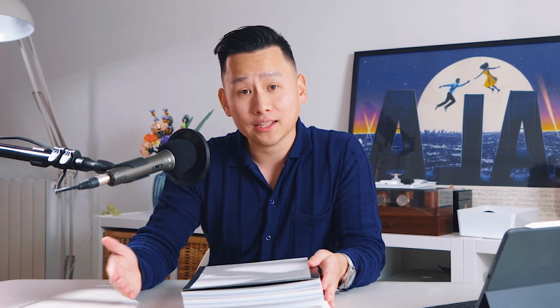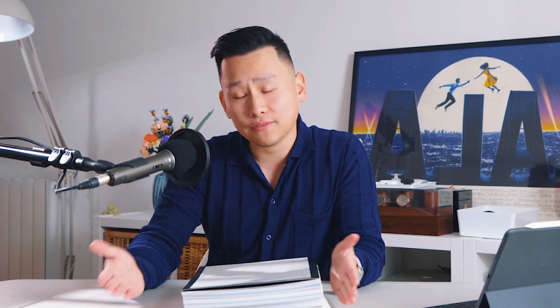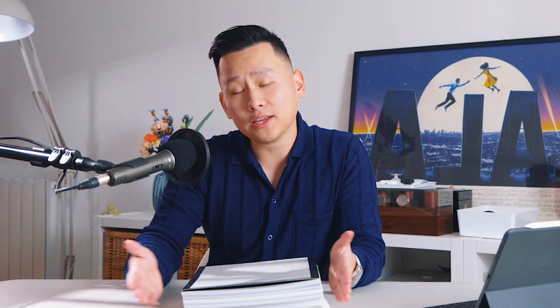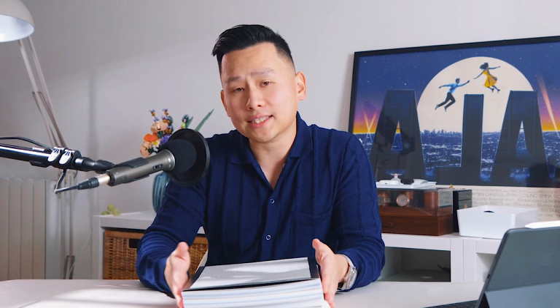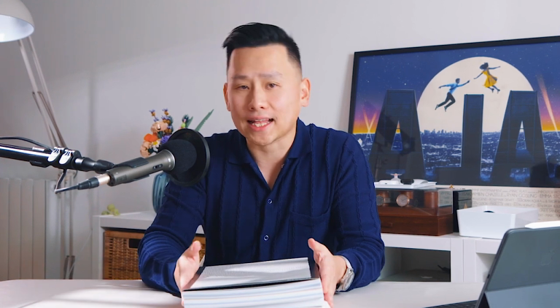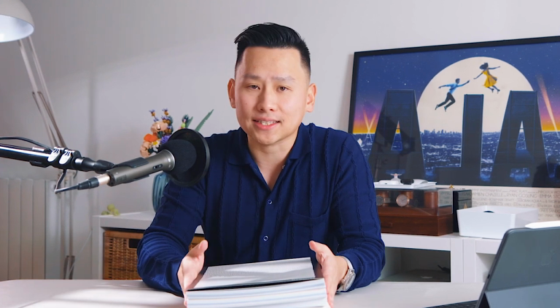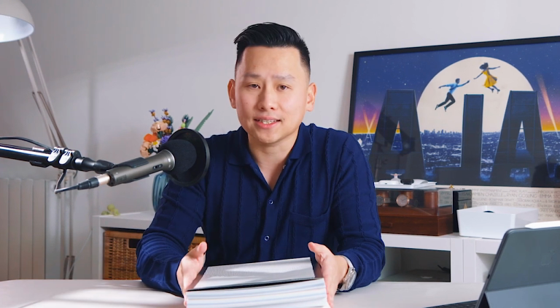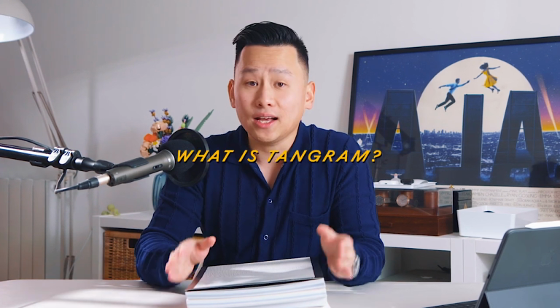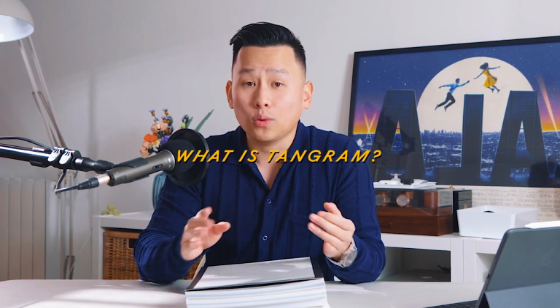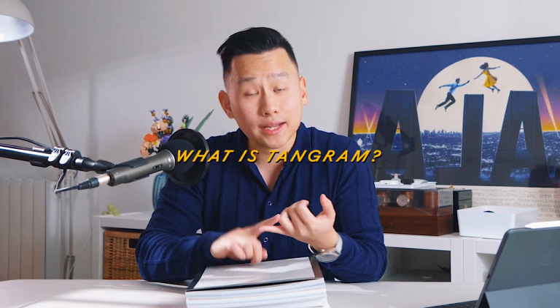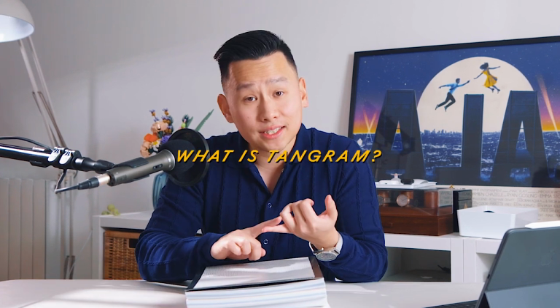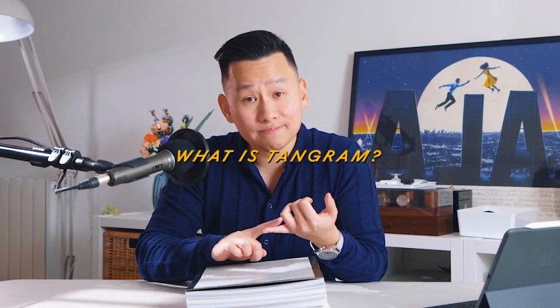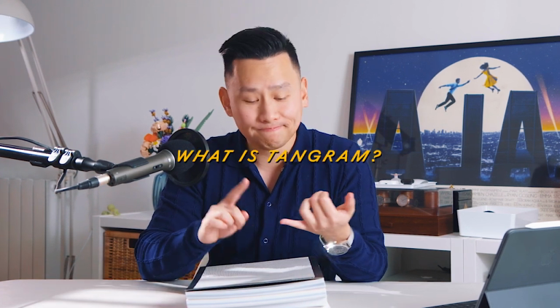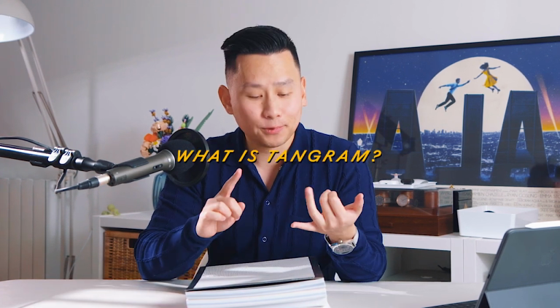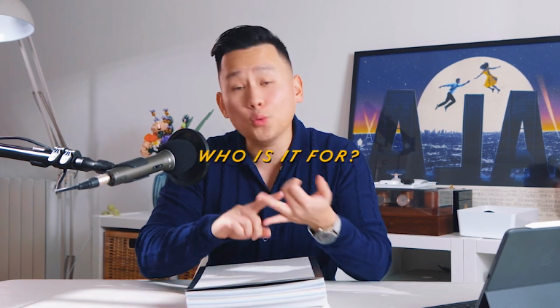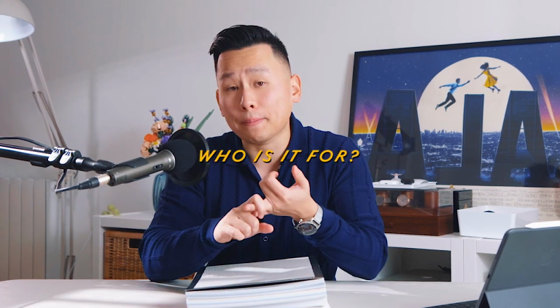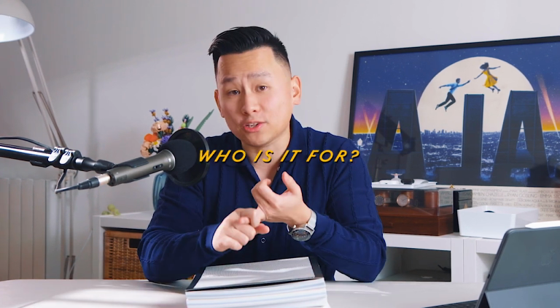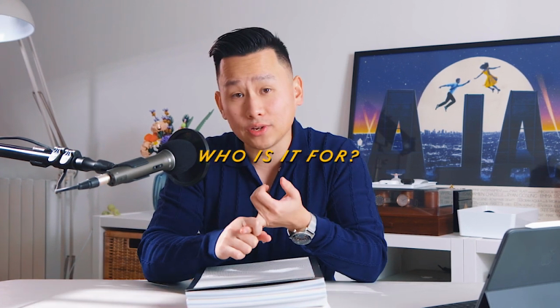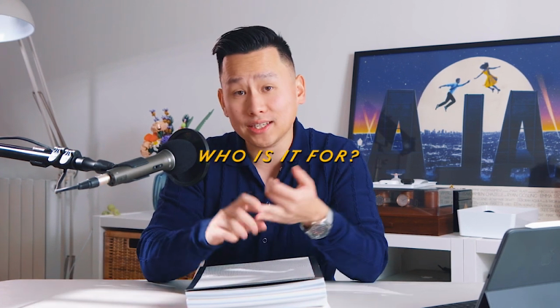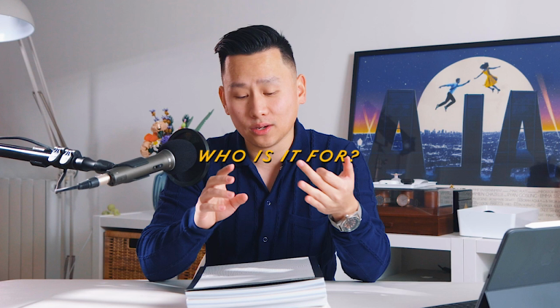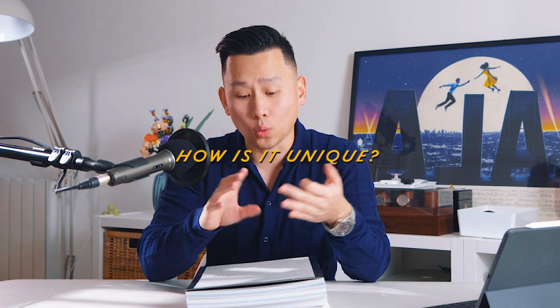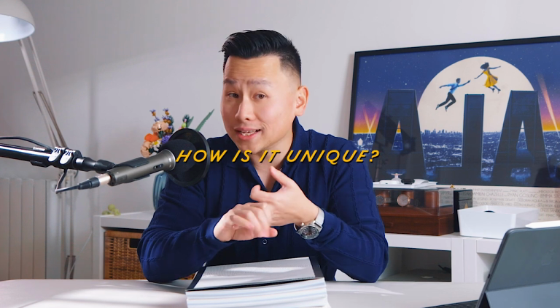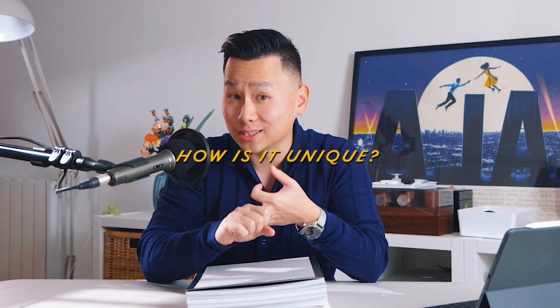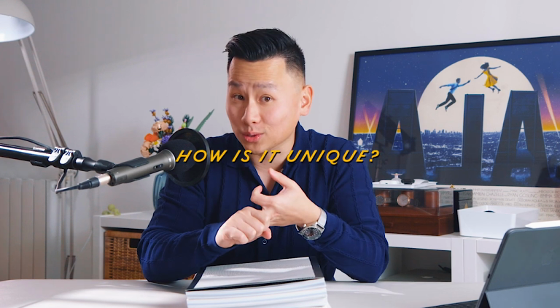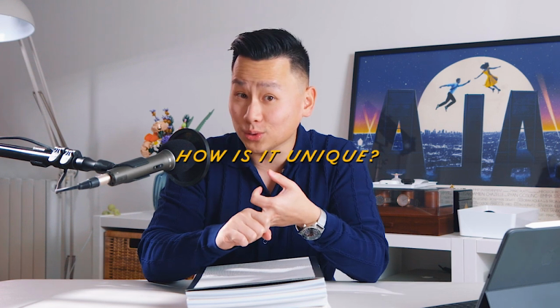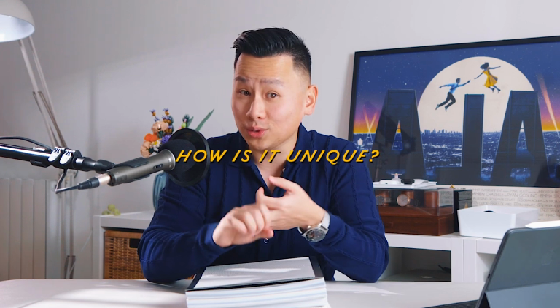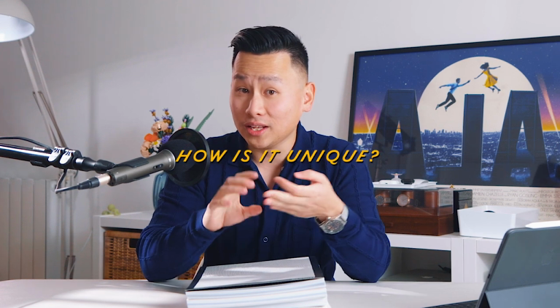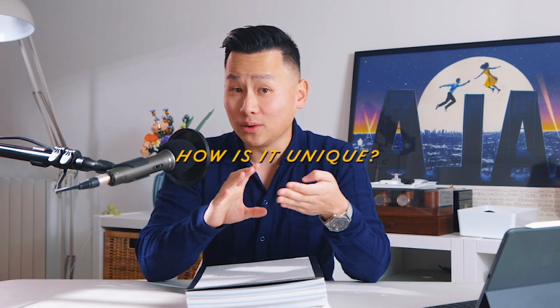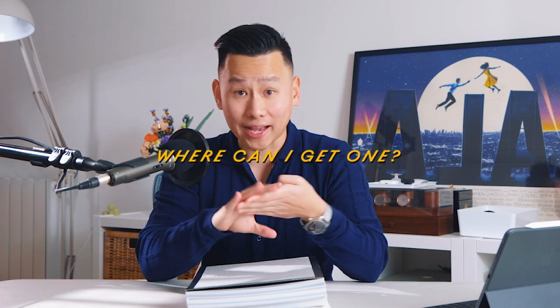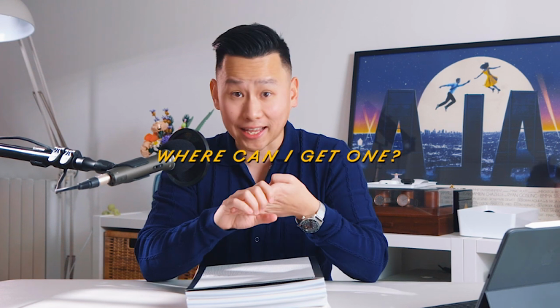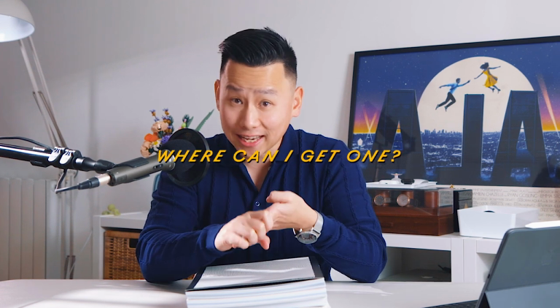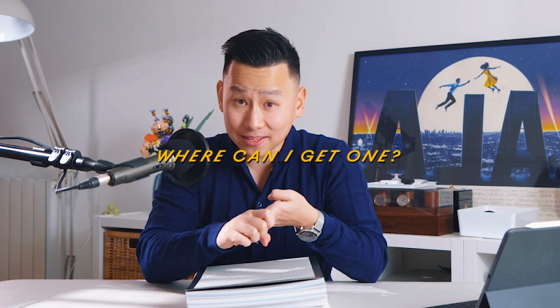So the video had to answer: what is it? Who might be intrigued? Why is it so cool? Where can I get it?